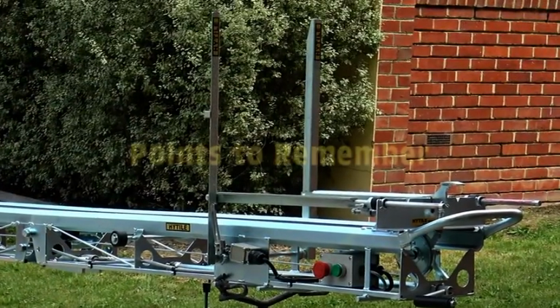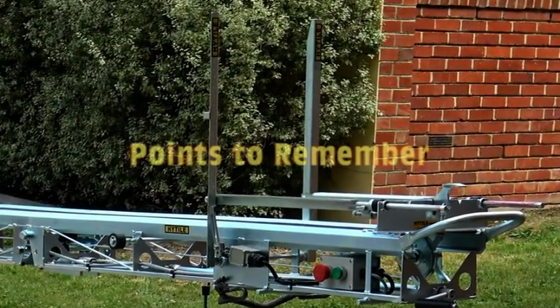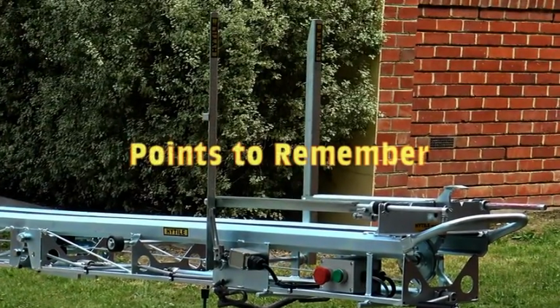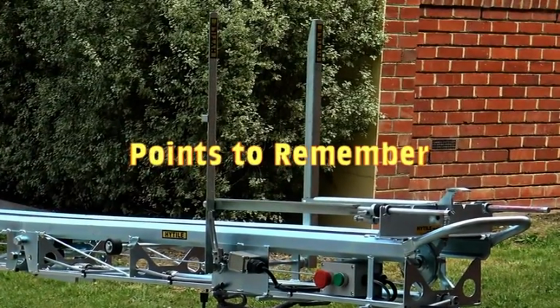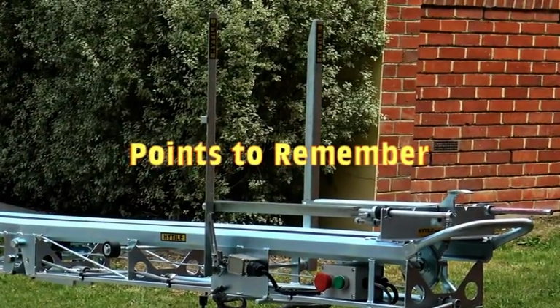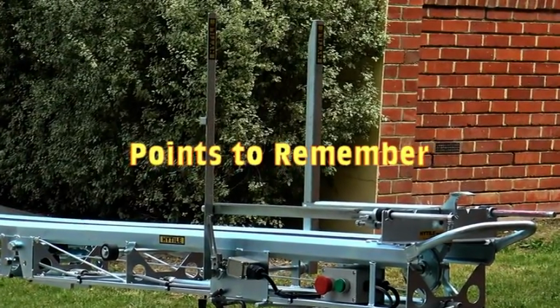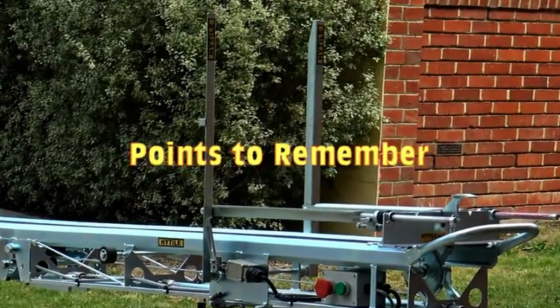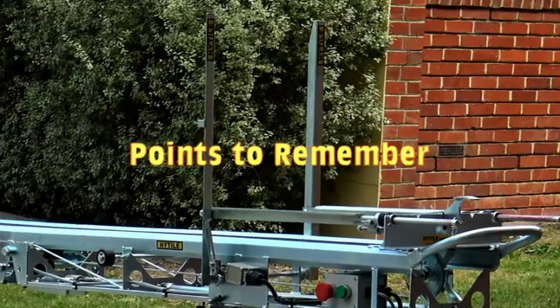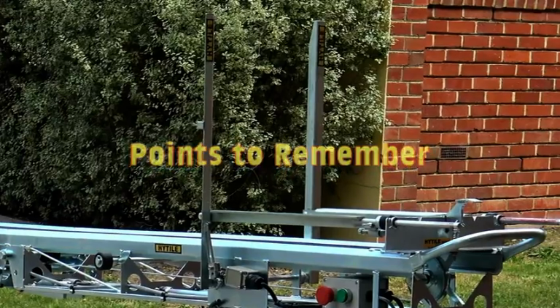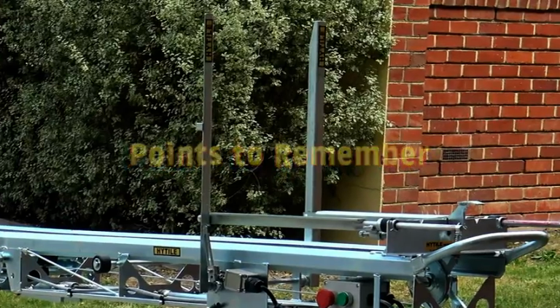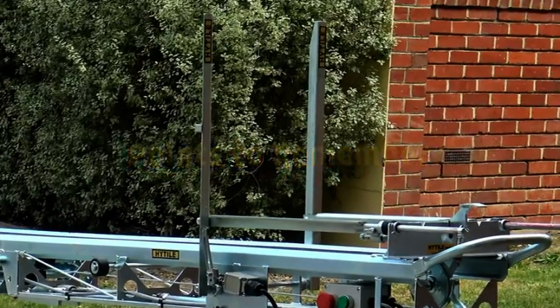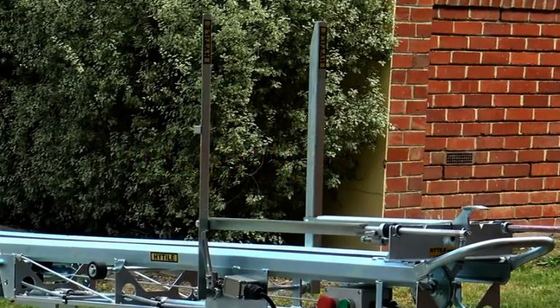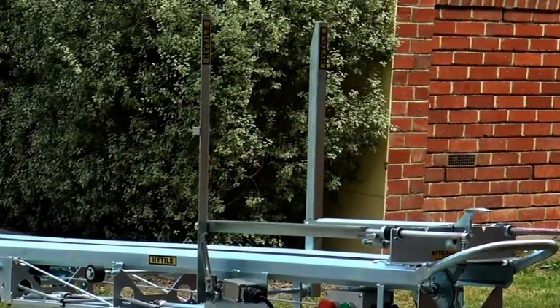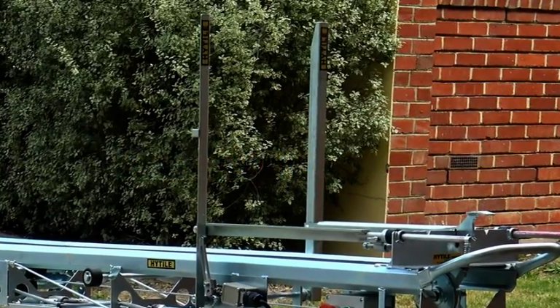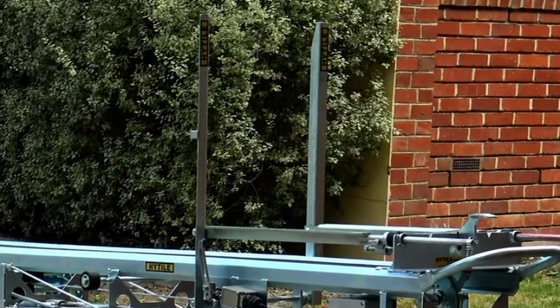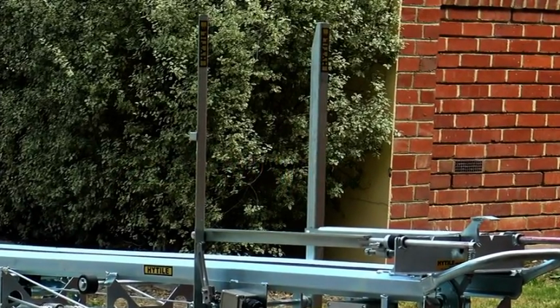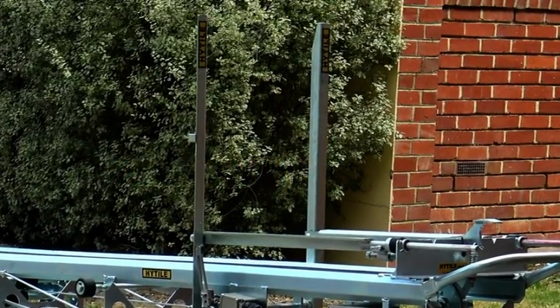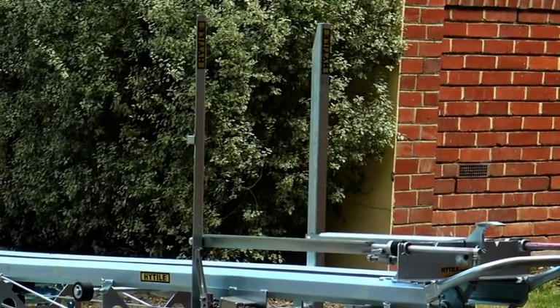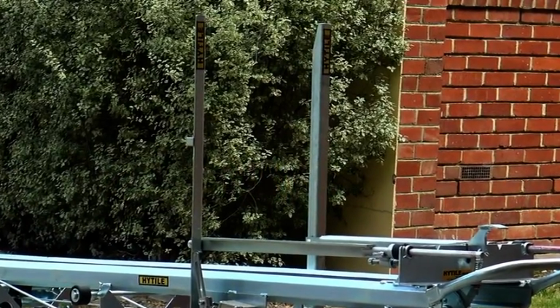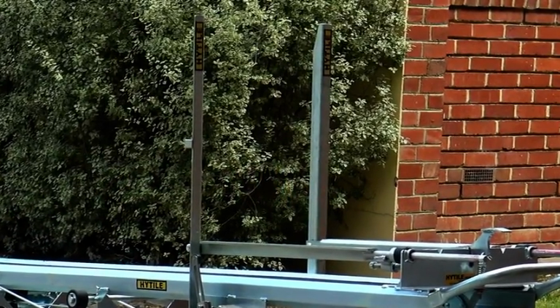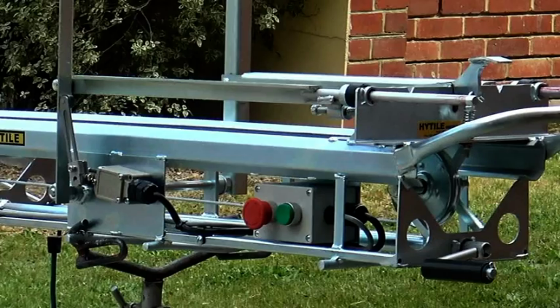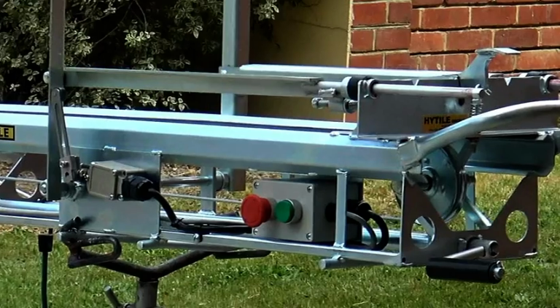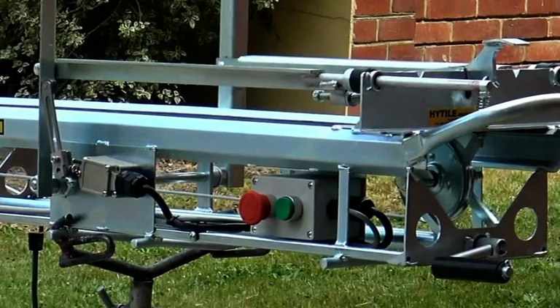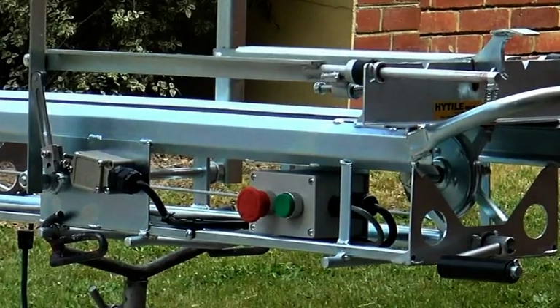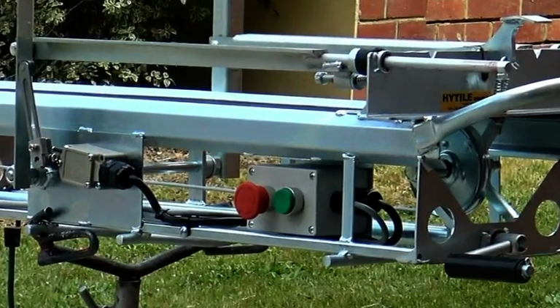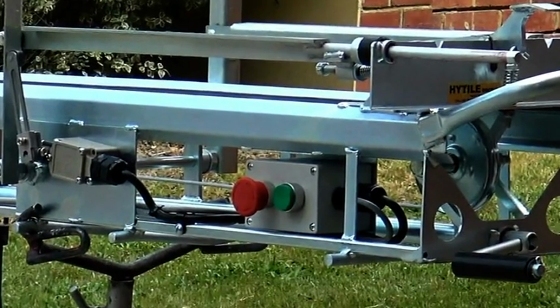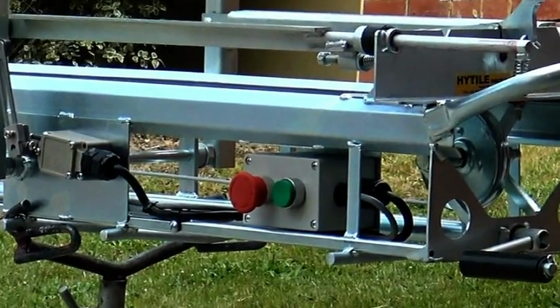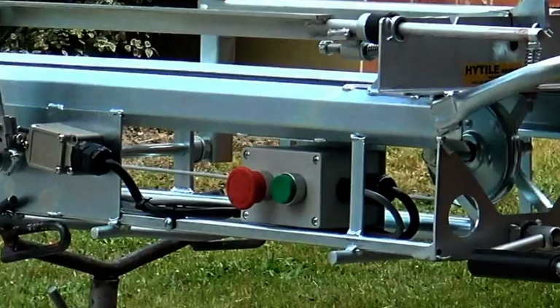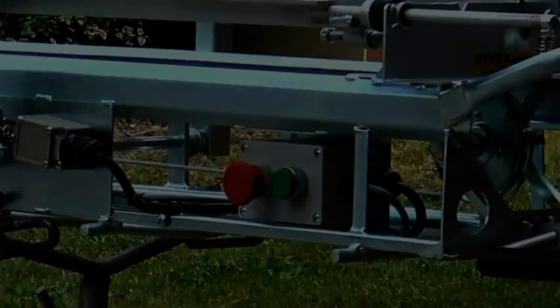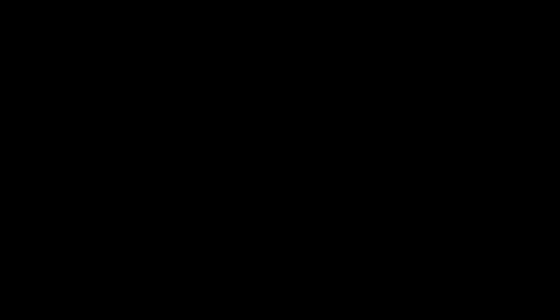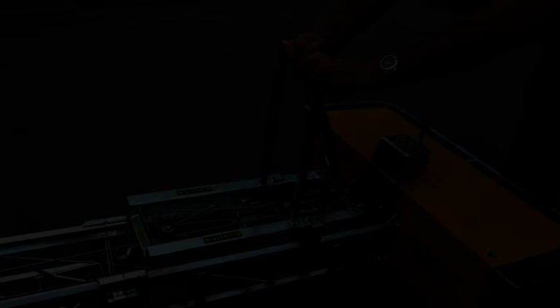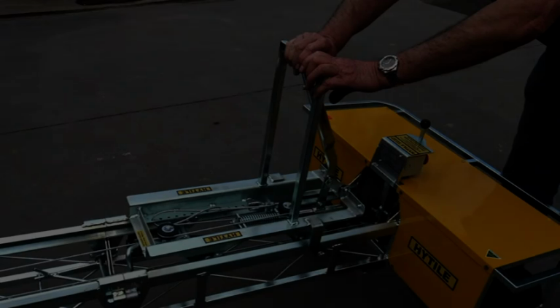For safety, the unit will not start if the lifting arms are in an upright position or a red stopper button is locked in.